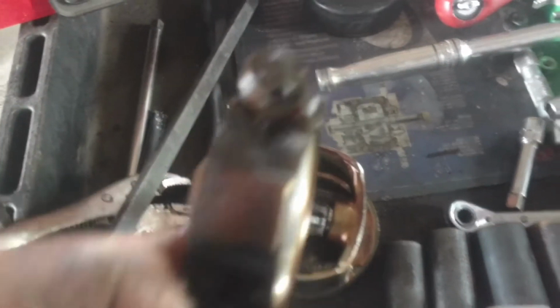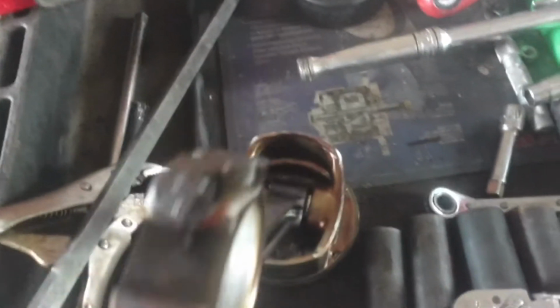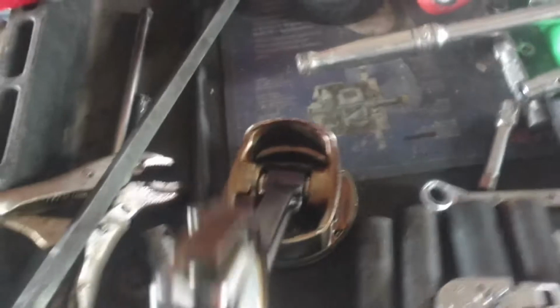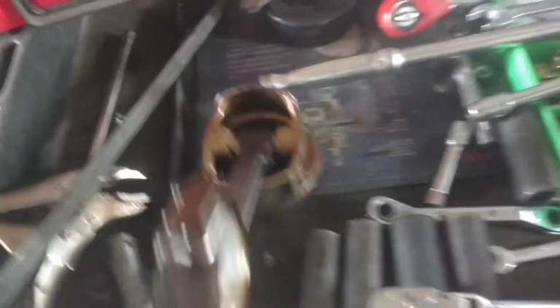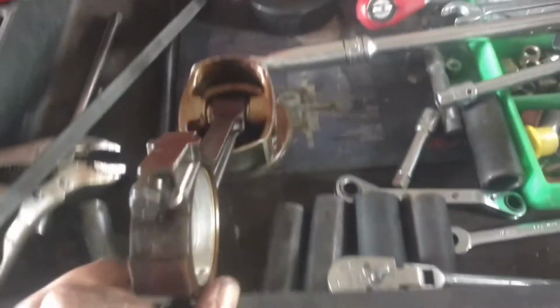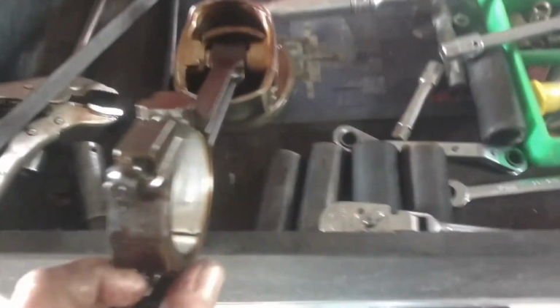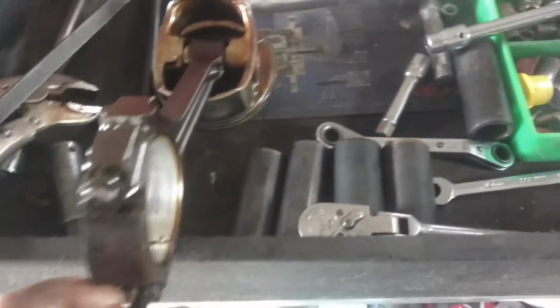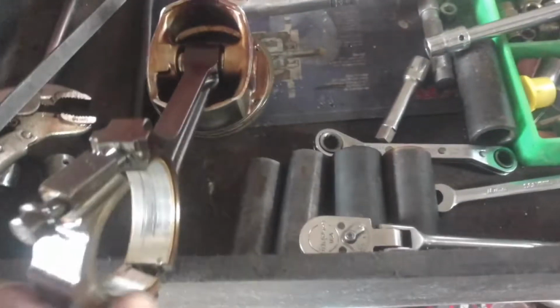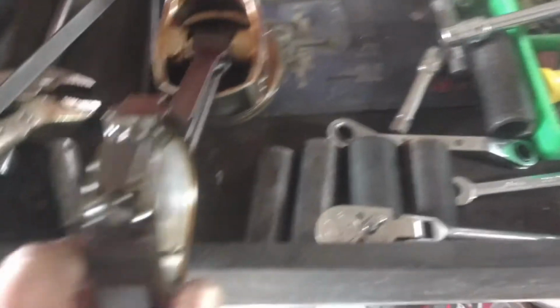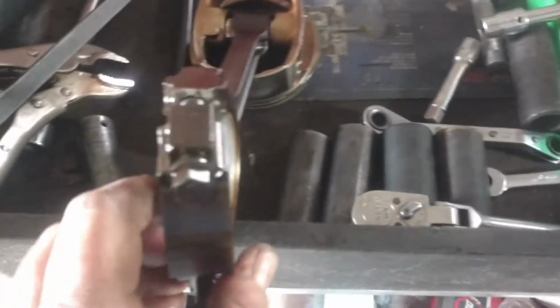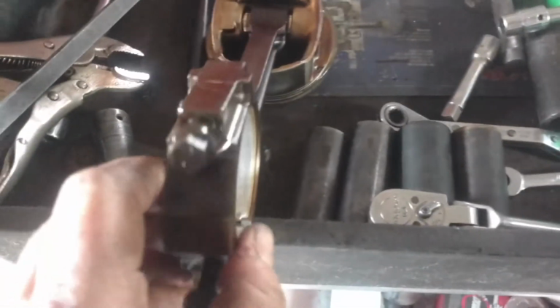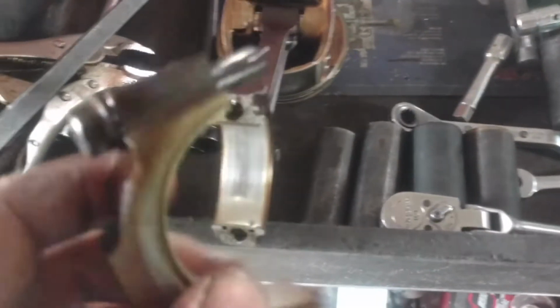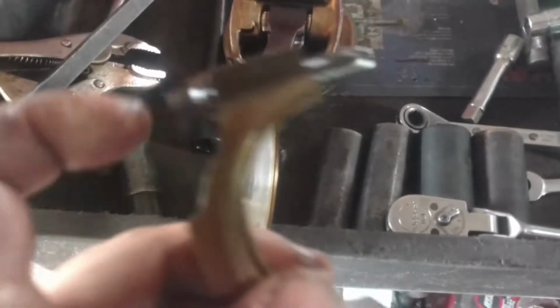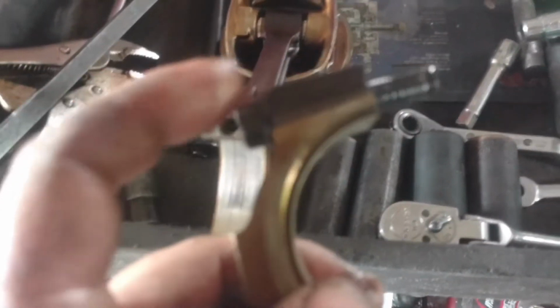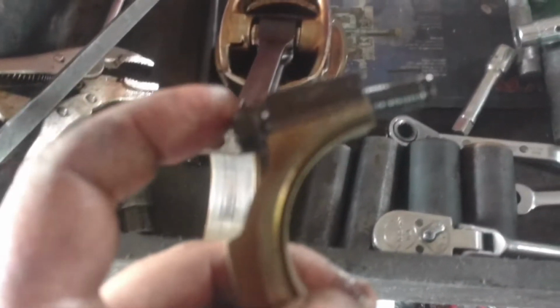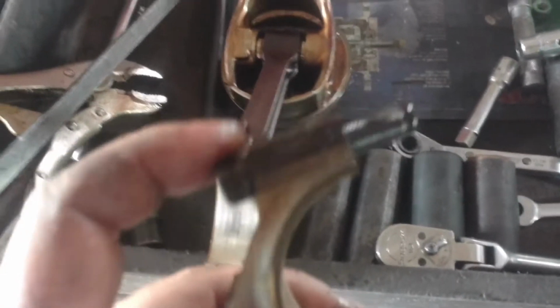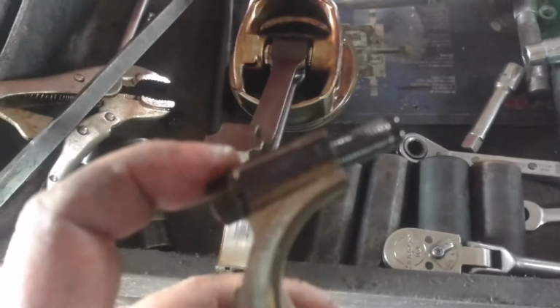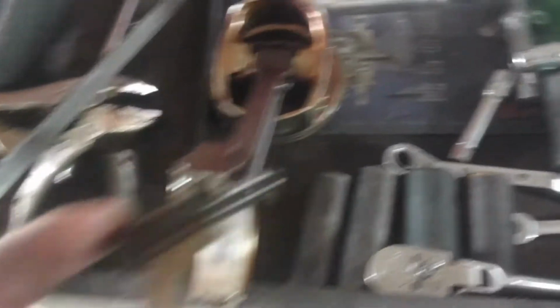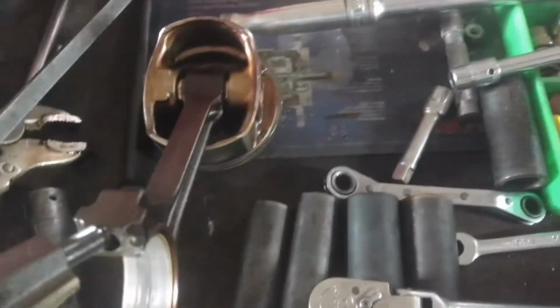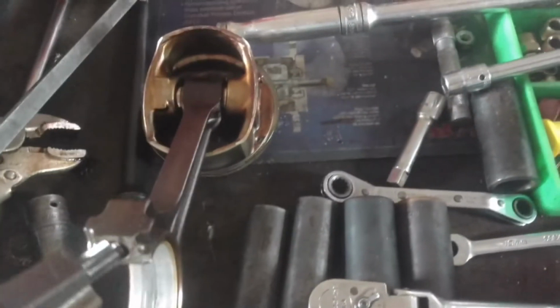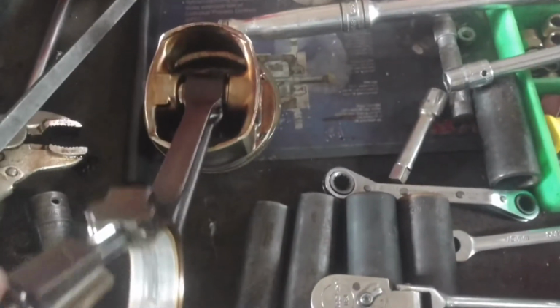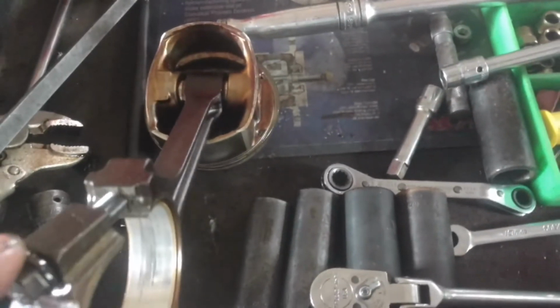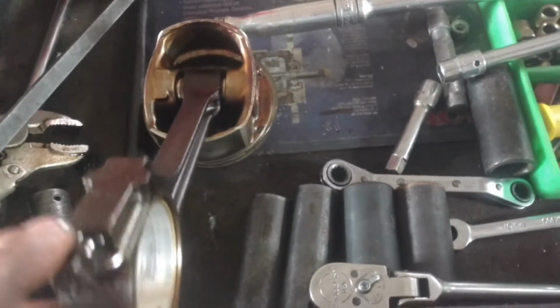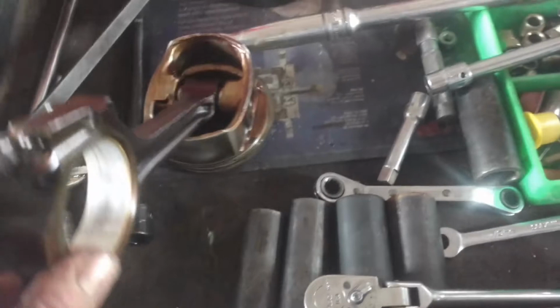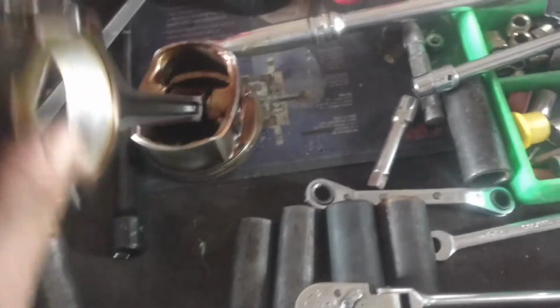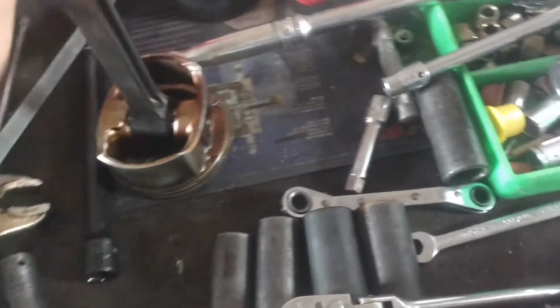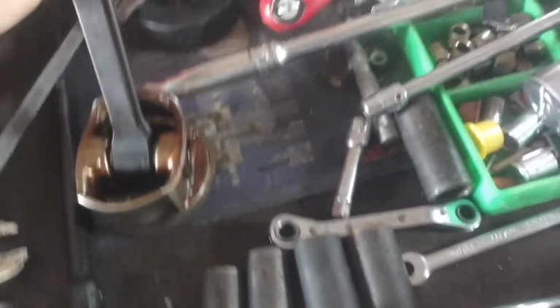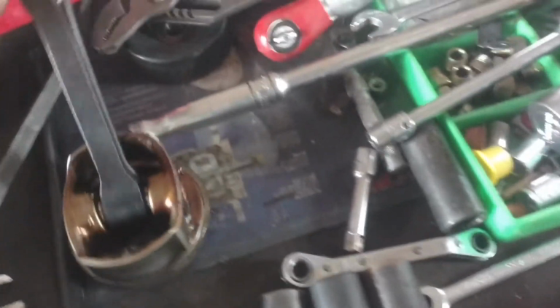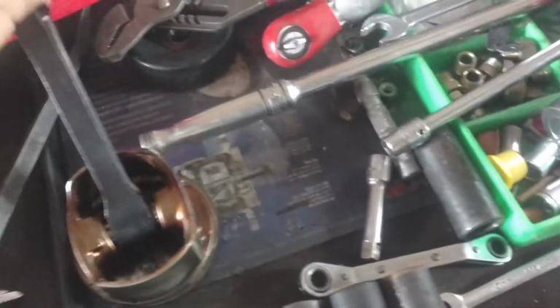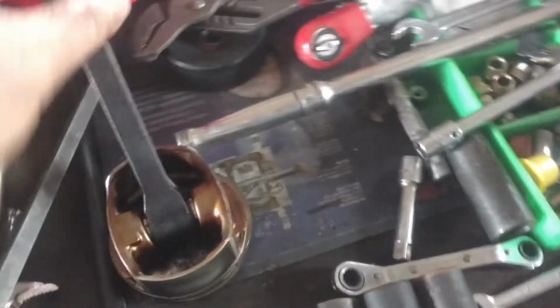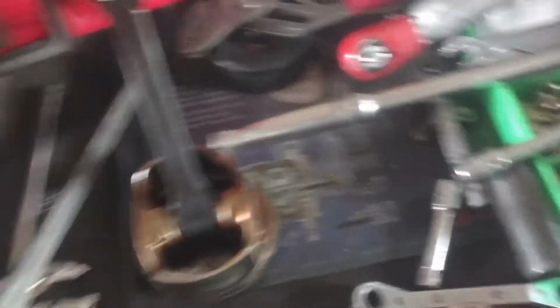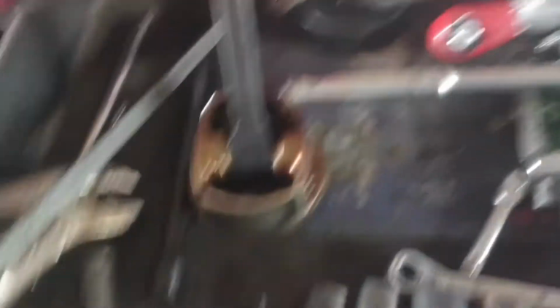These may be stretch bolts on this connecting rod. I'll pull up the spec, but you know, that's what everything is these days — stretch bolts.